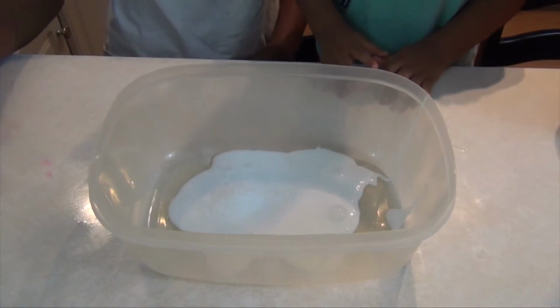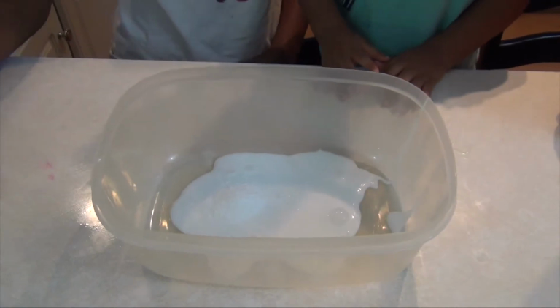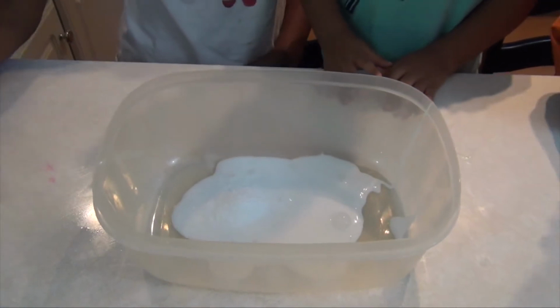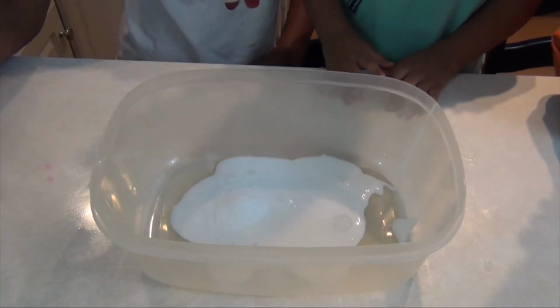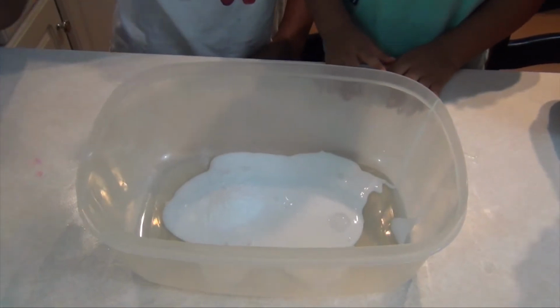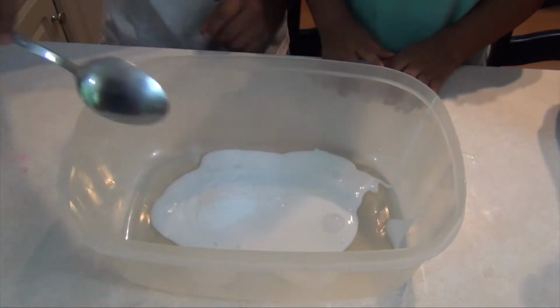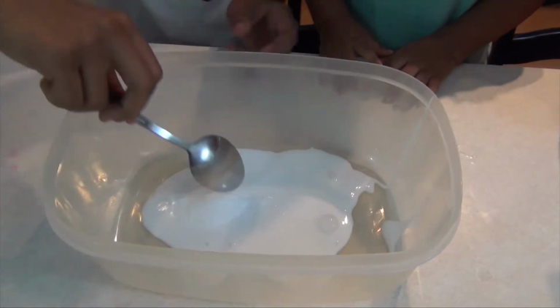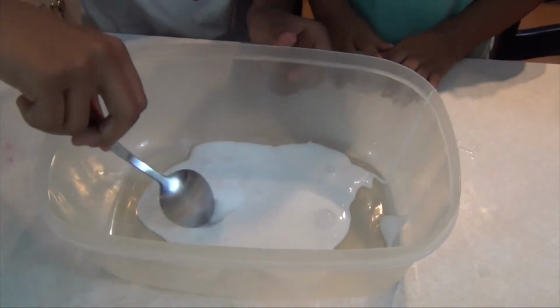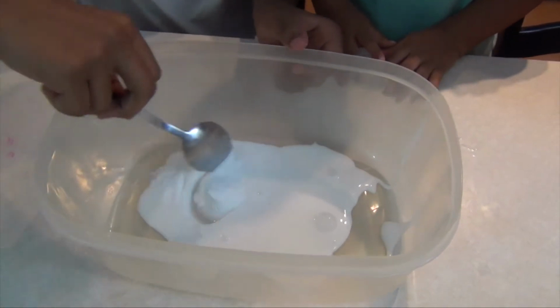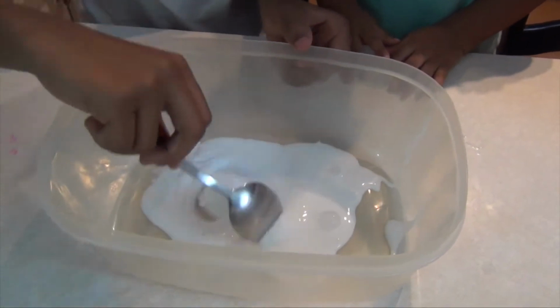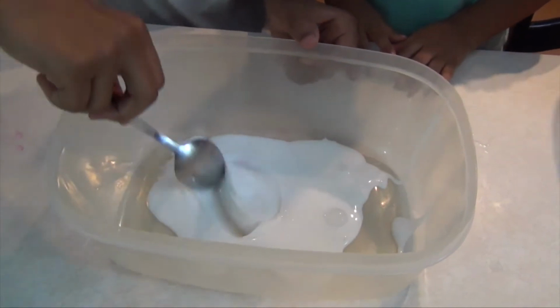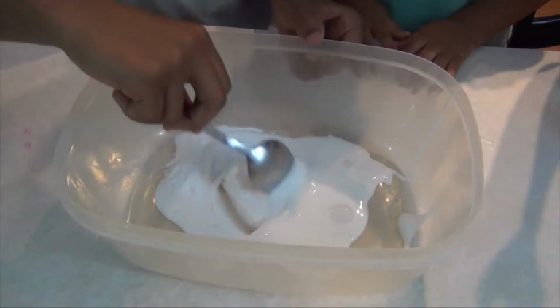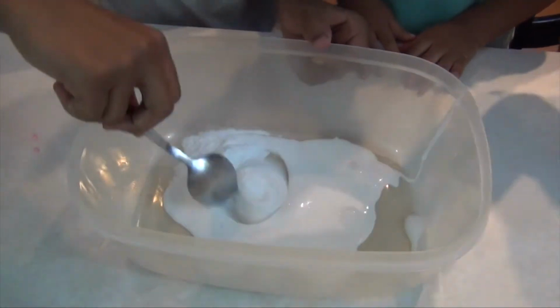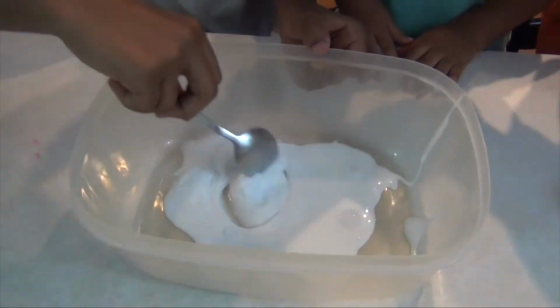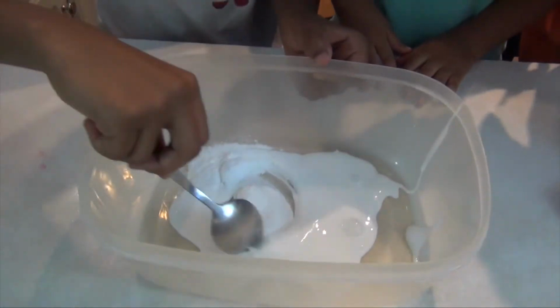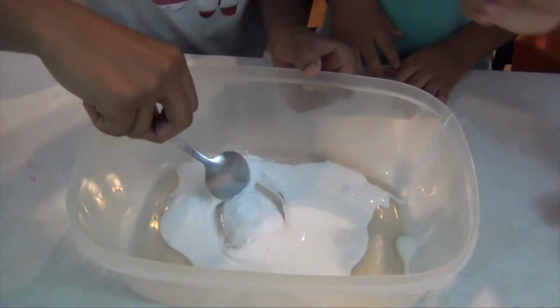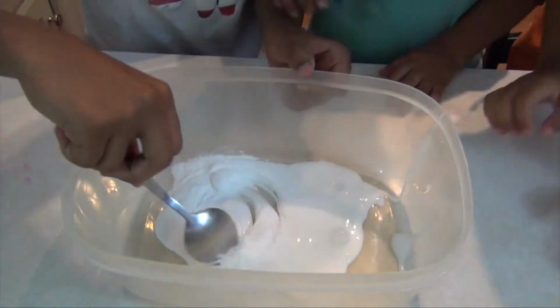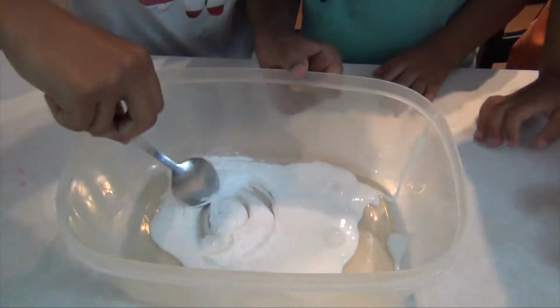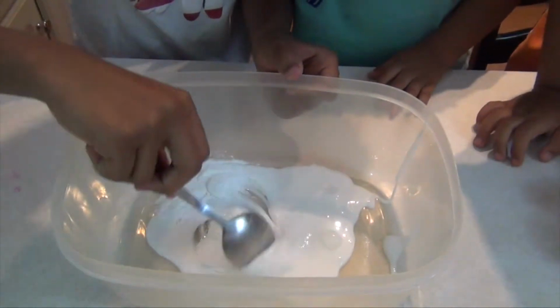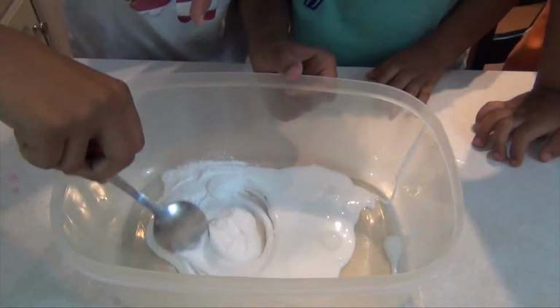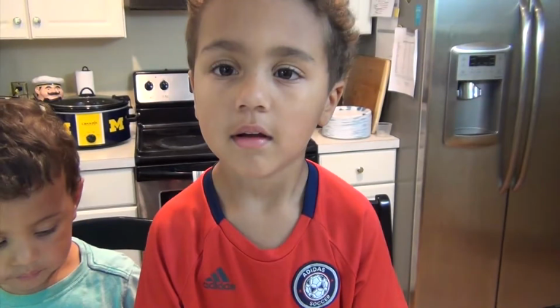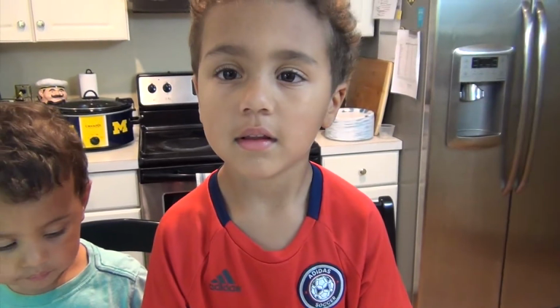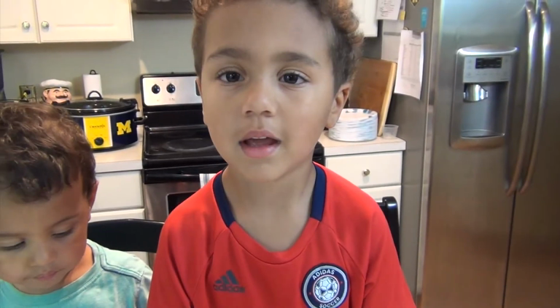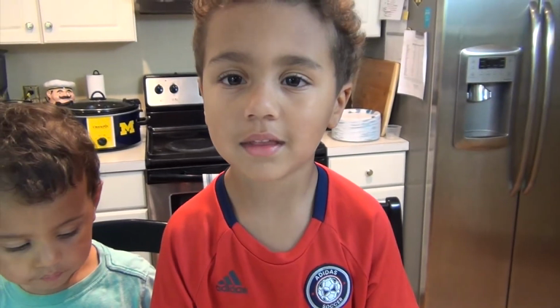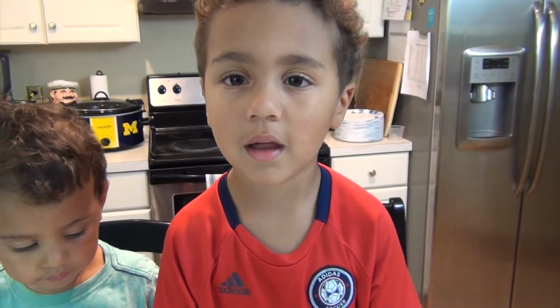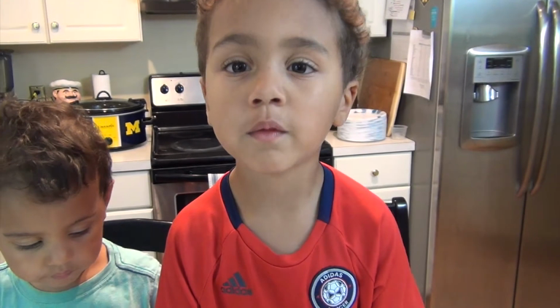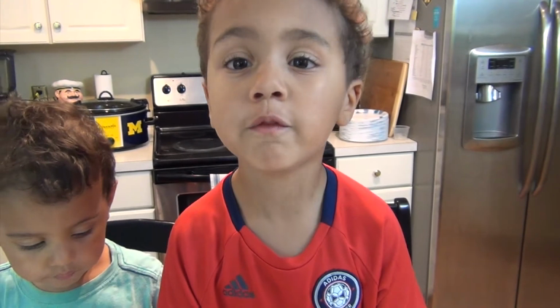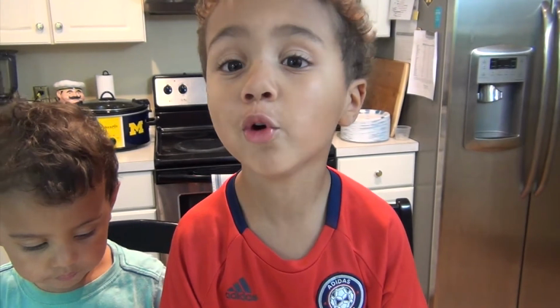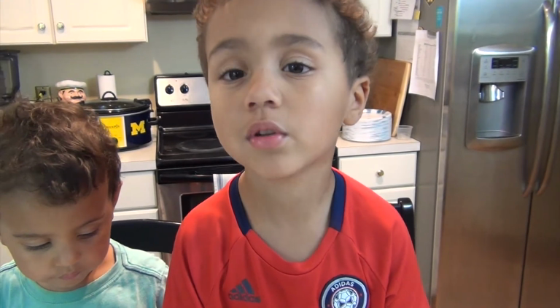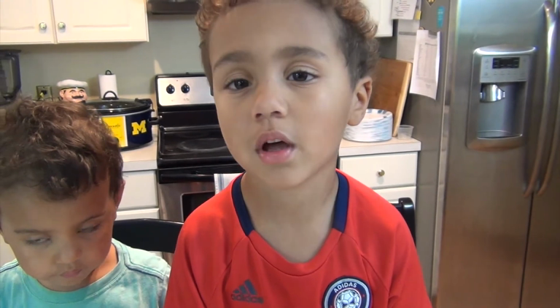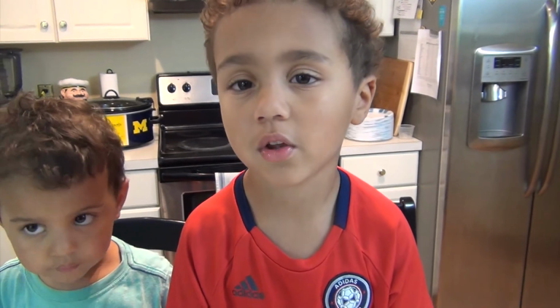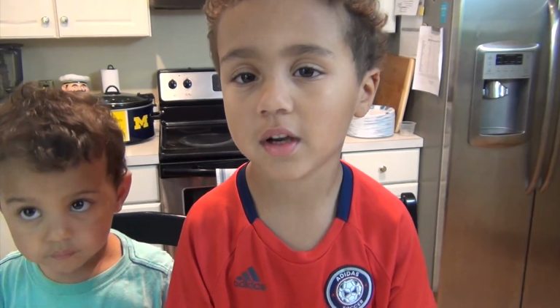Can I do it? Can I do it? Next, add food coloring.